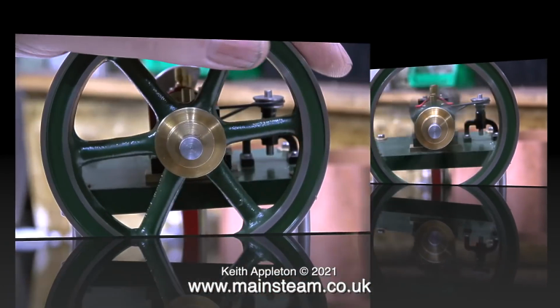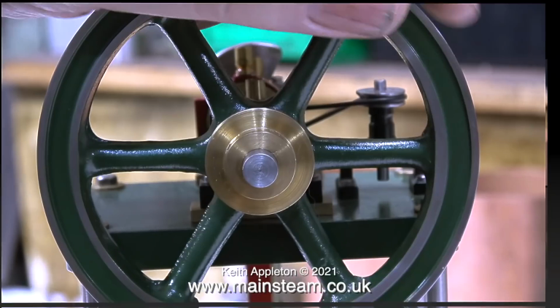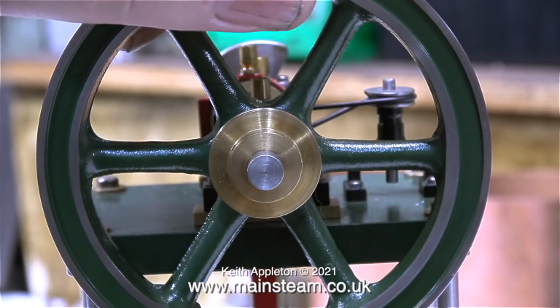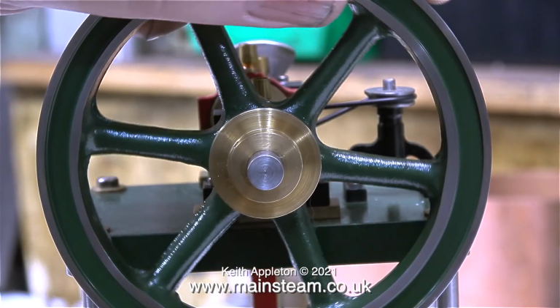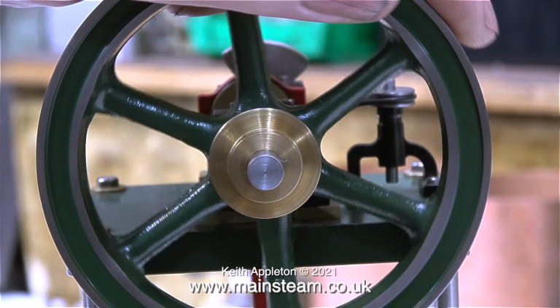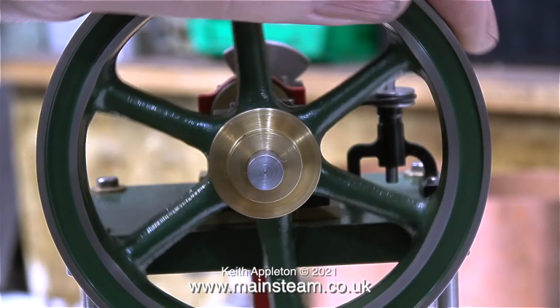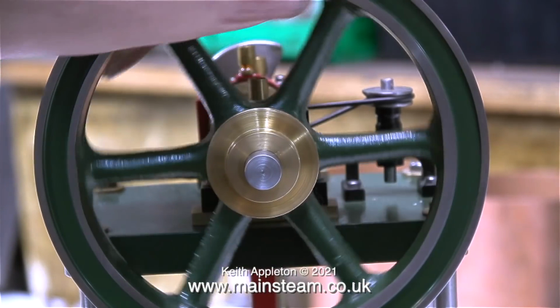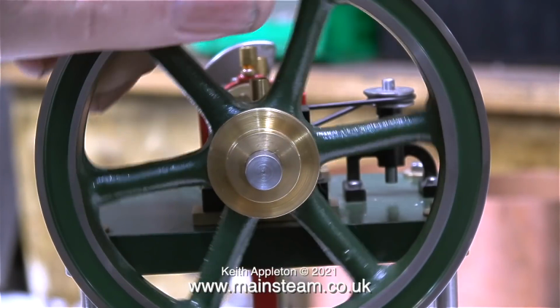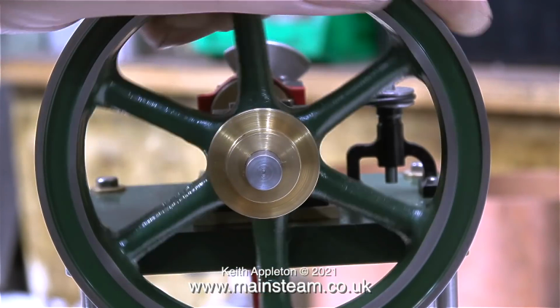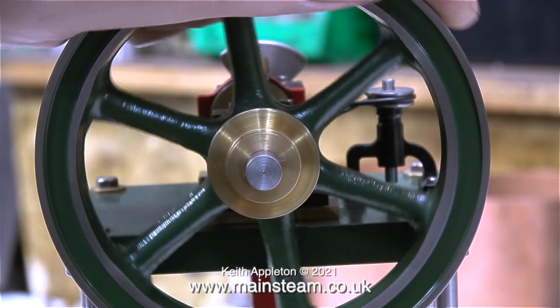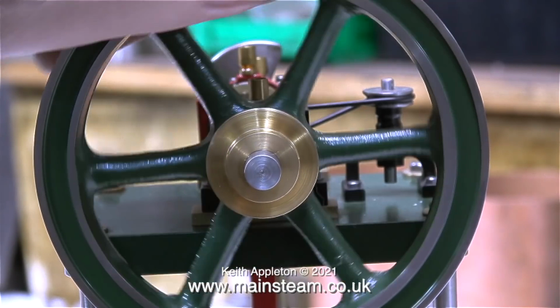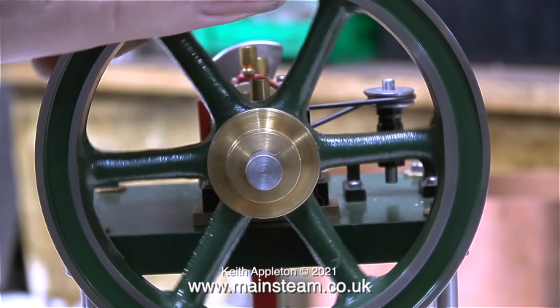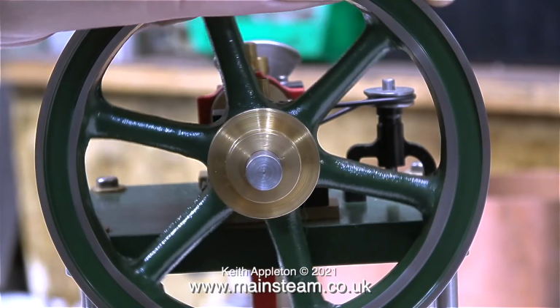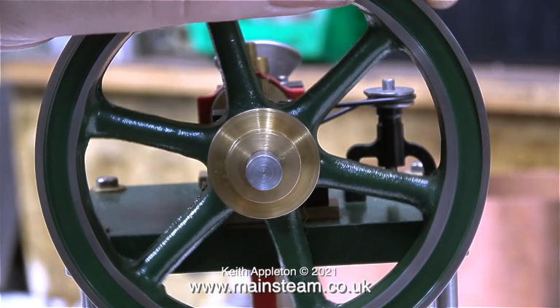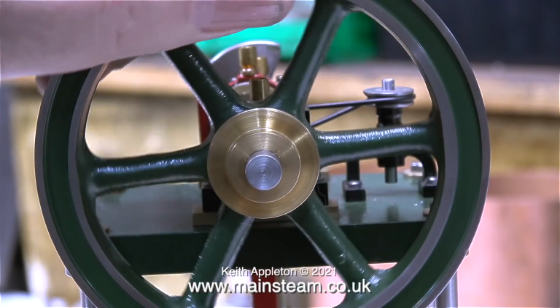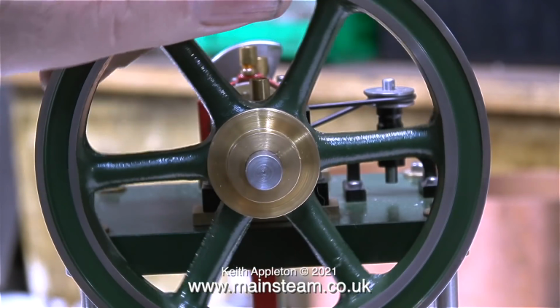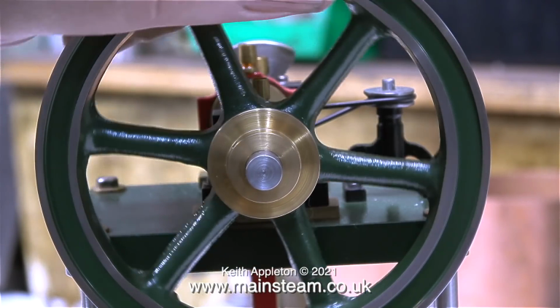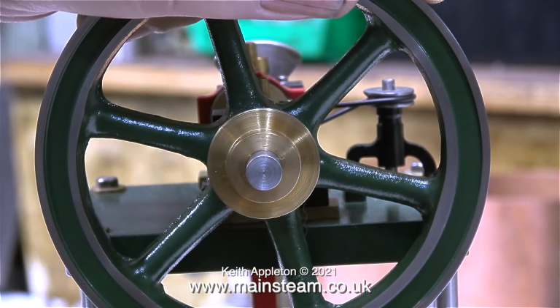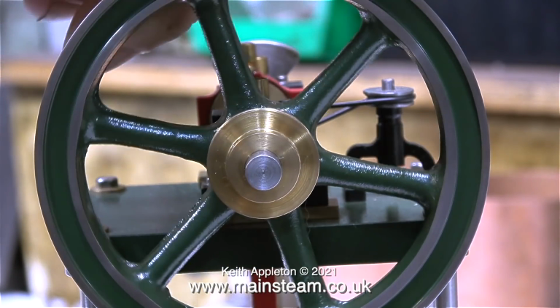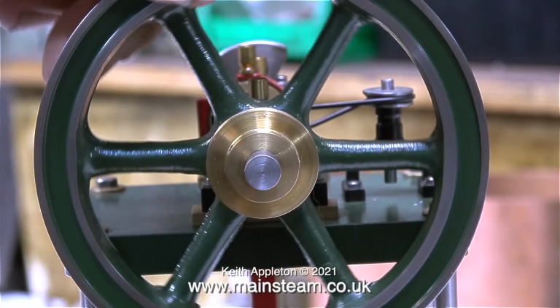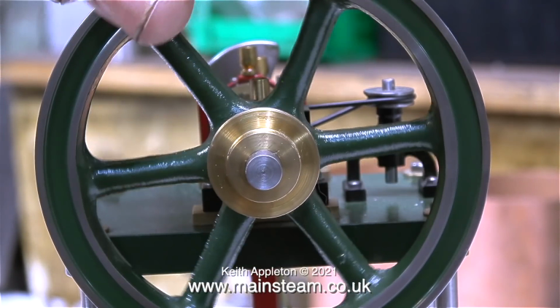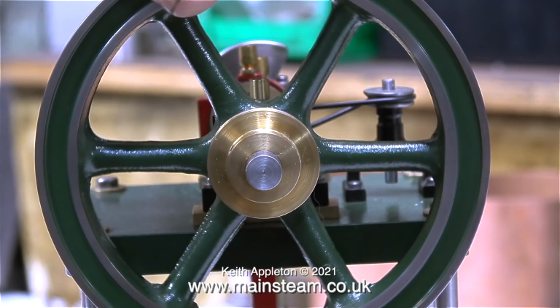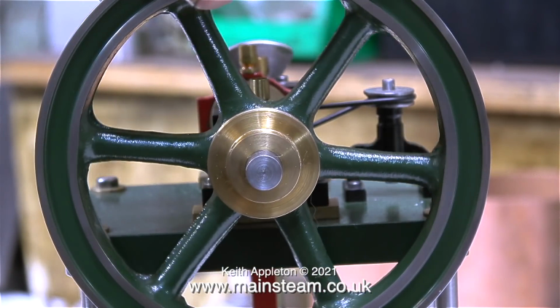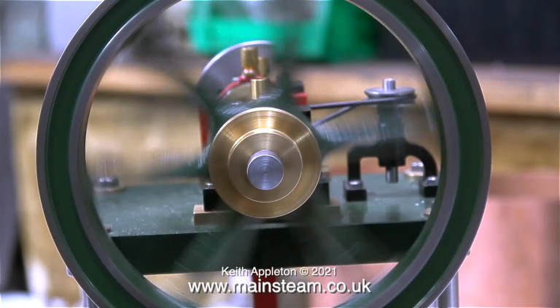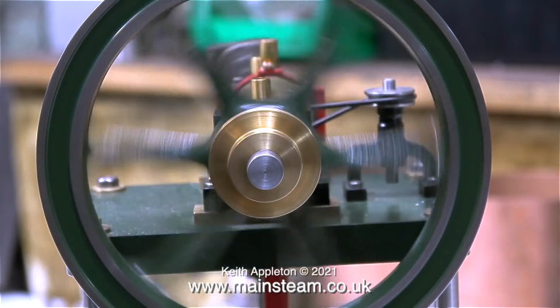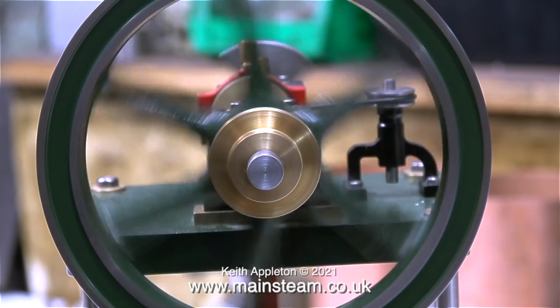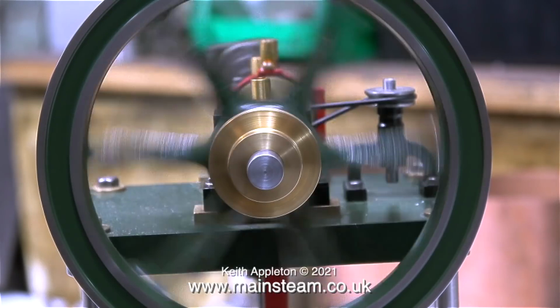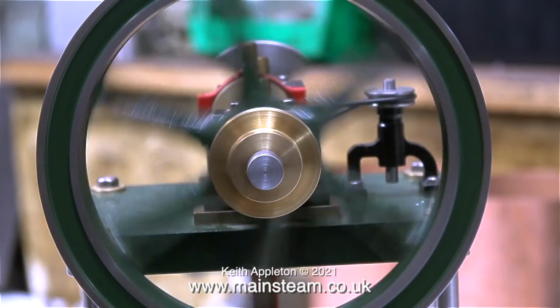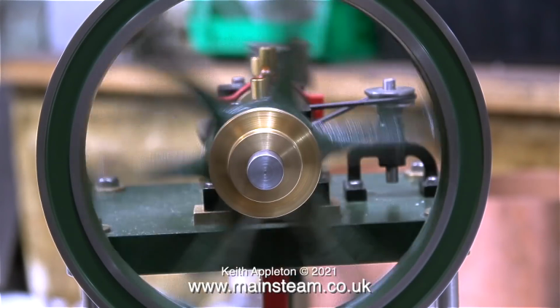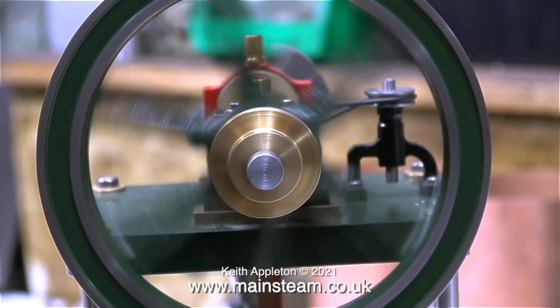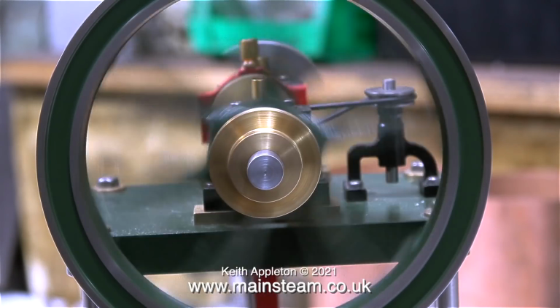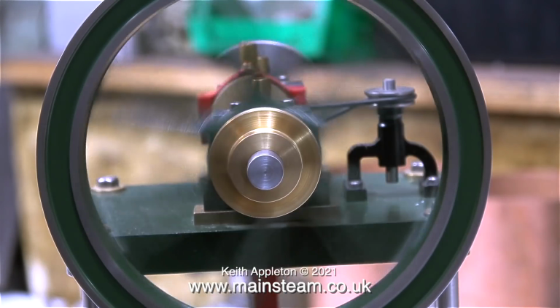Sometimes very well built steam engines will knock if the valve timing is retarded, but the valve timing on this engine seems to be okay.